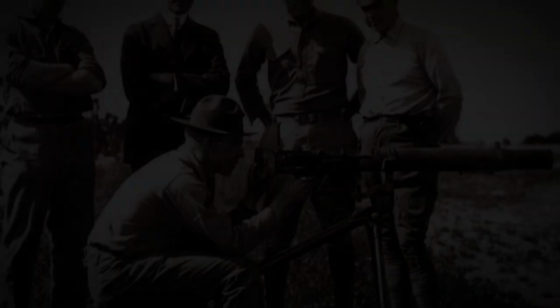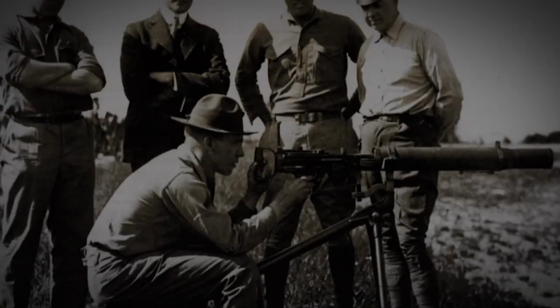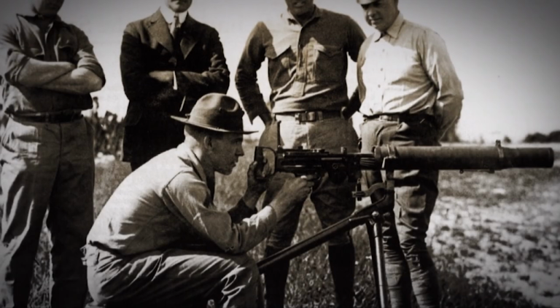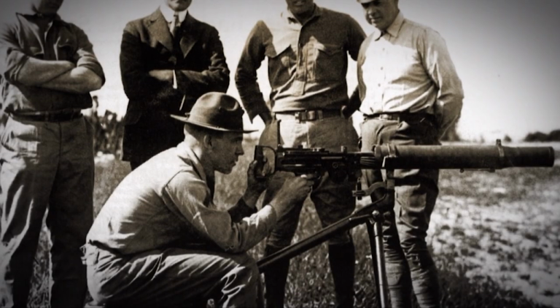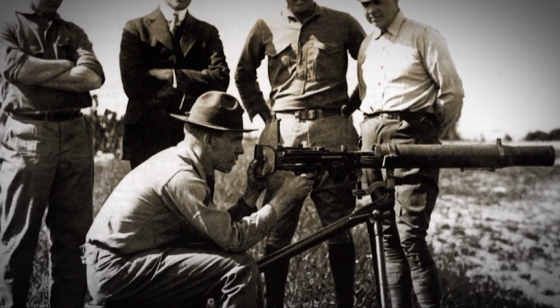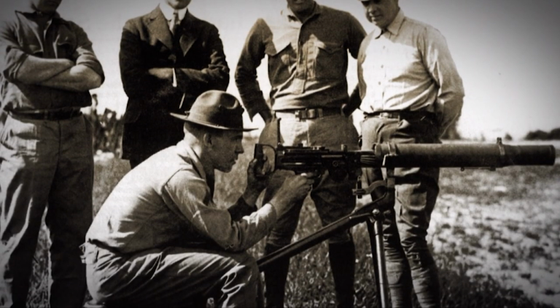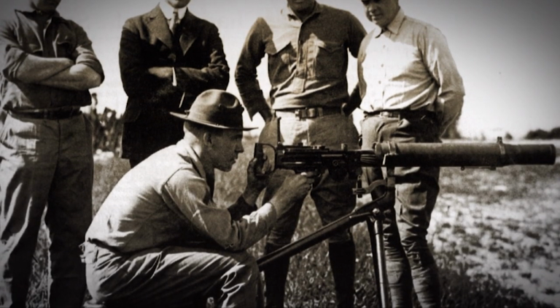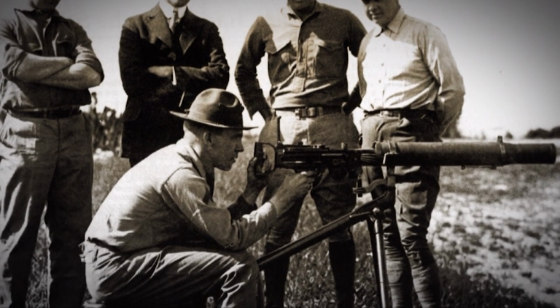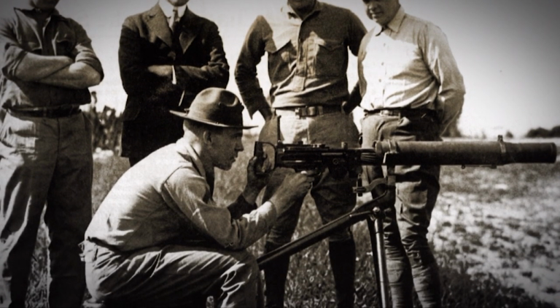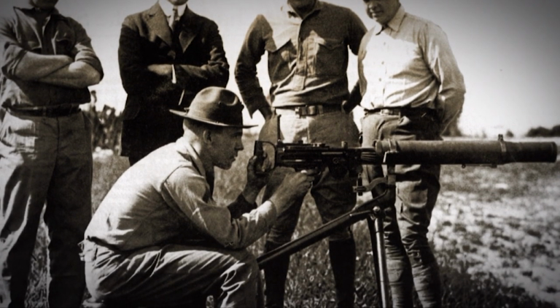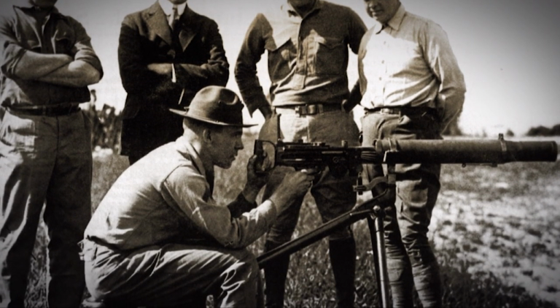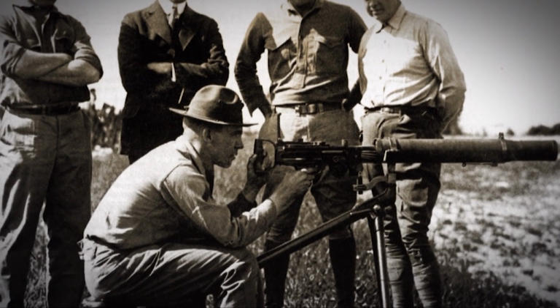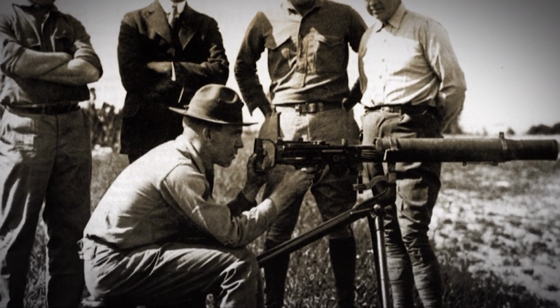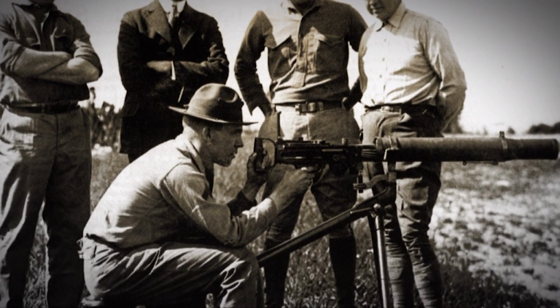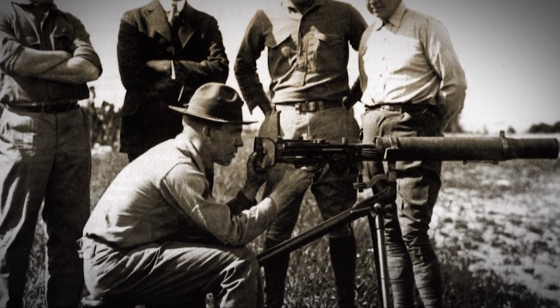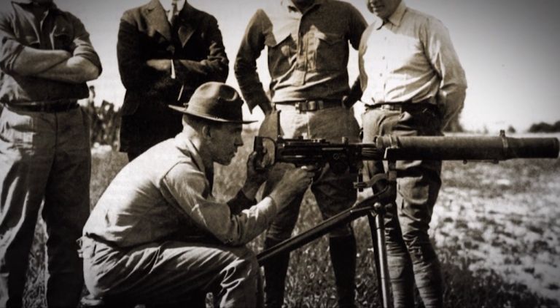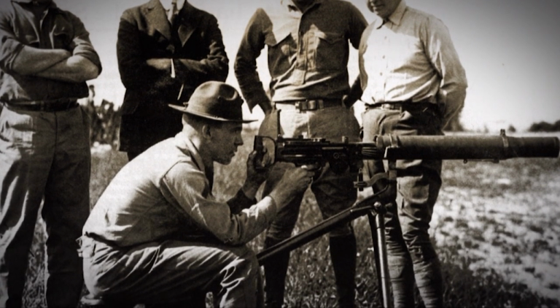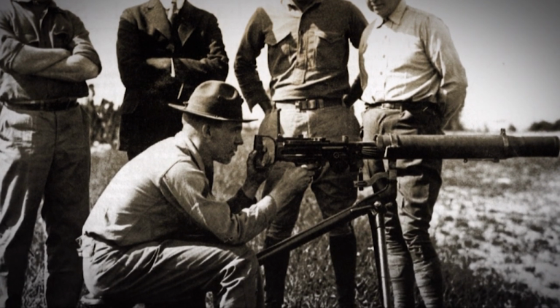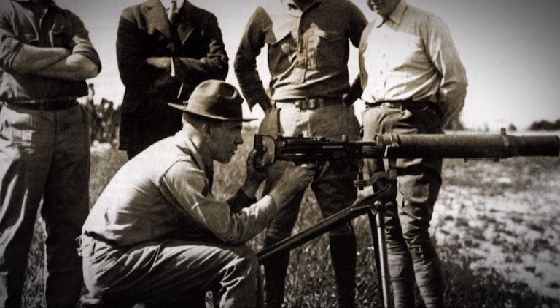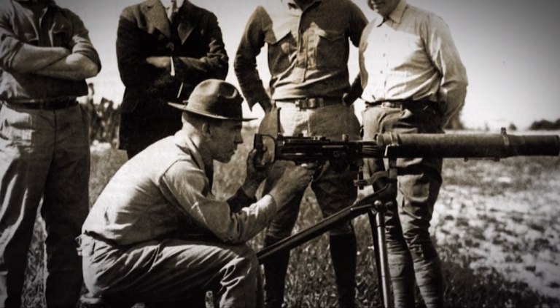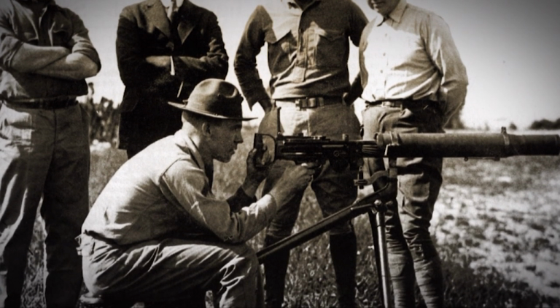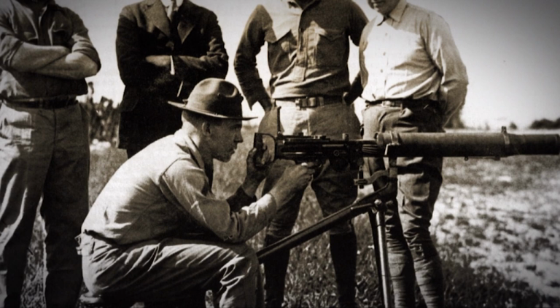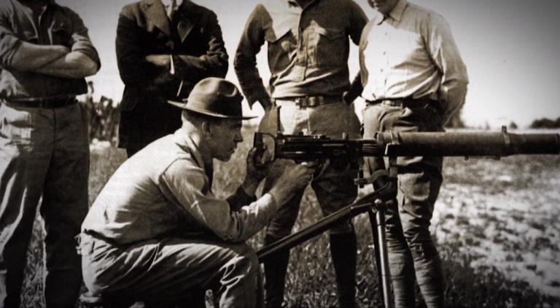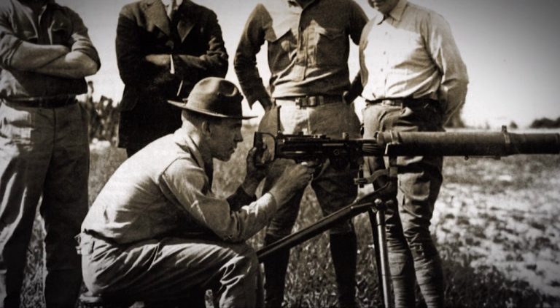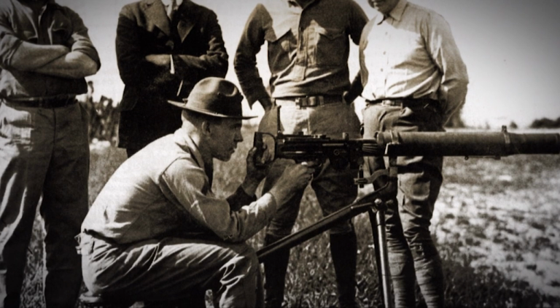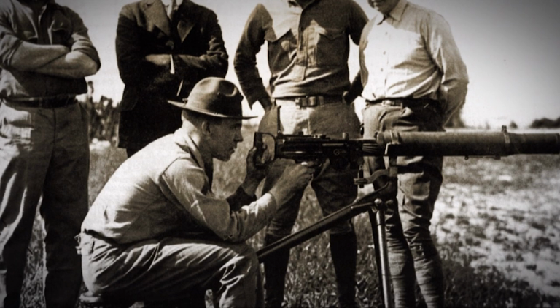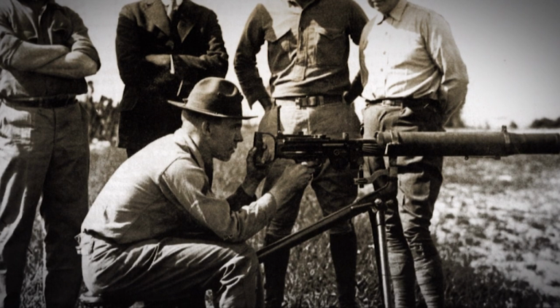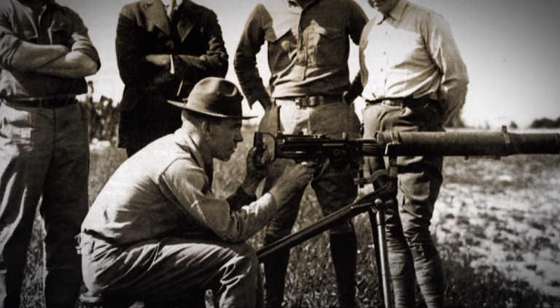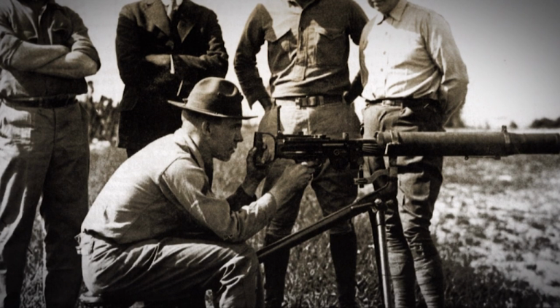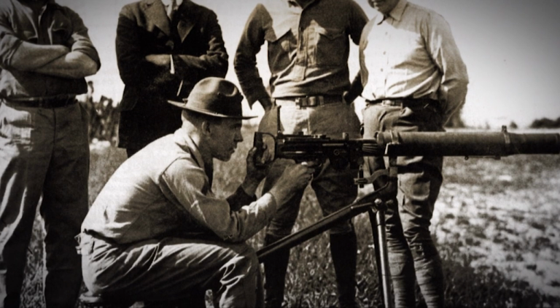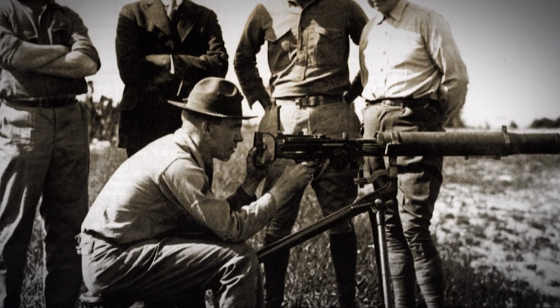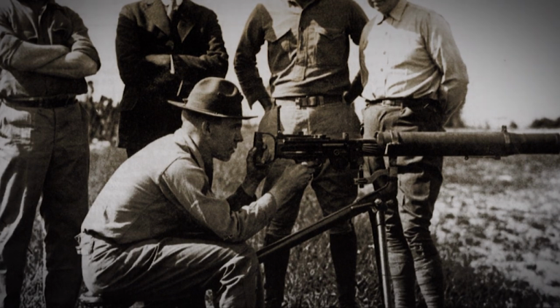The Lewis light machine gun is, of course, a machine gun, so it is subject to the National Firearms Act. They're out there, but they're pretty pricey.